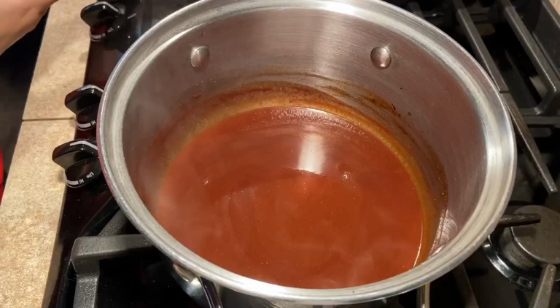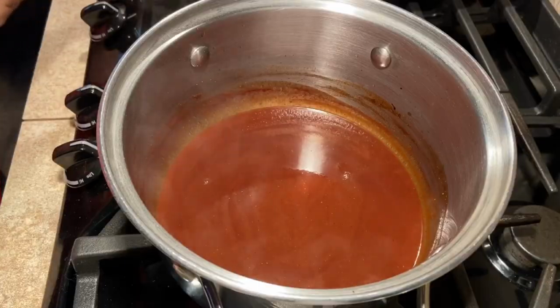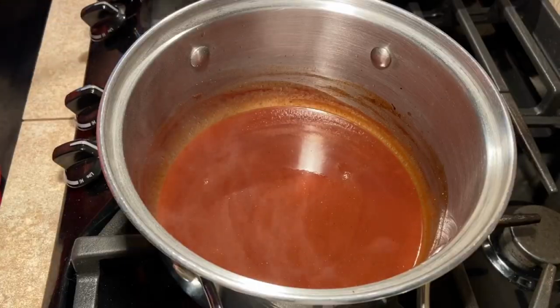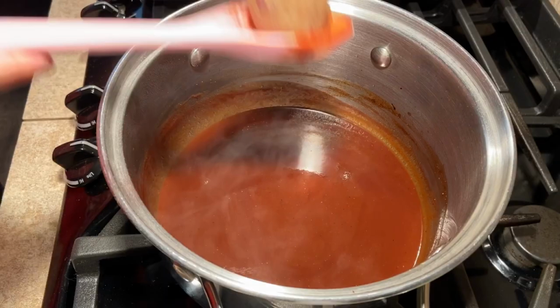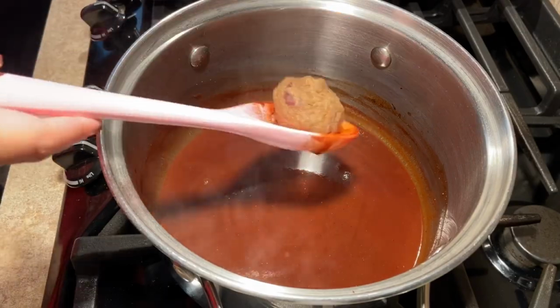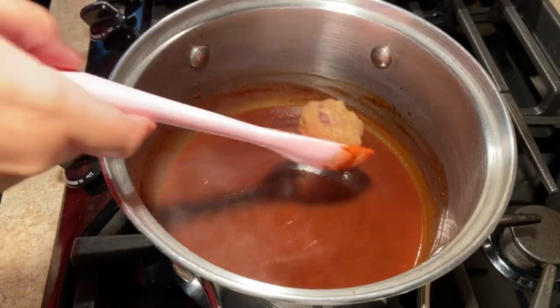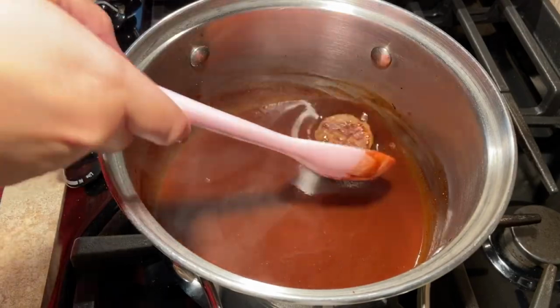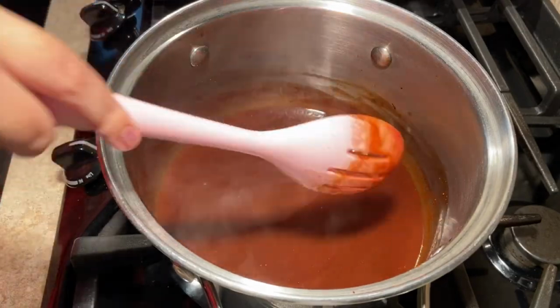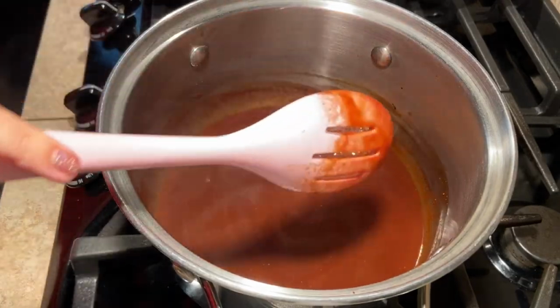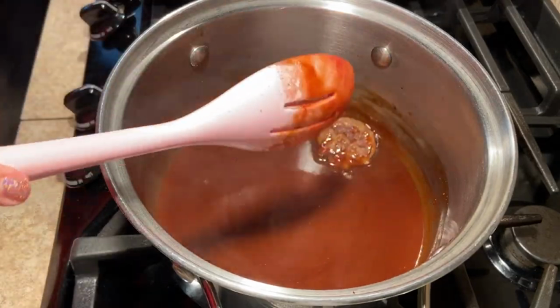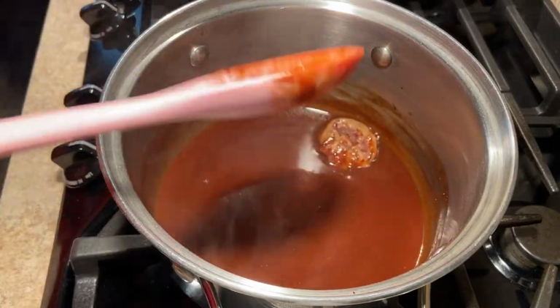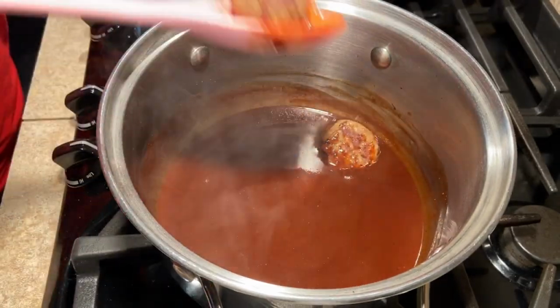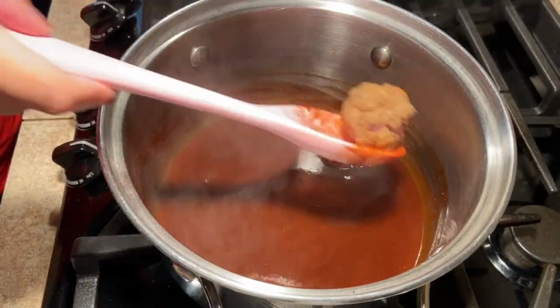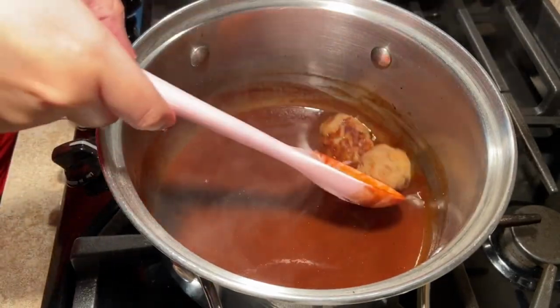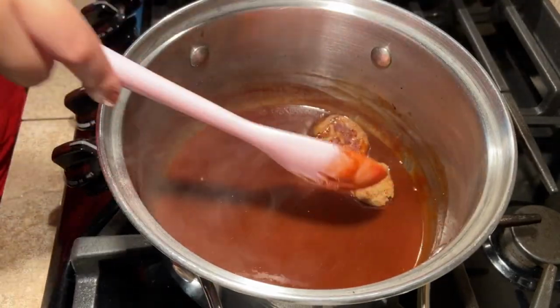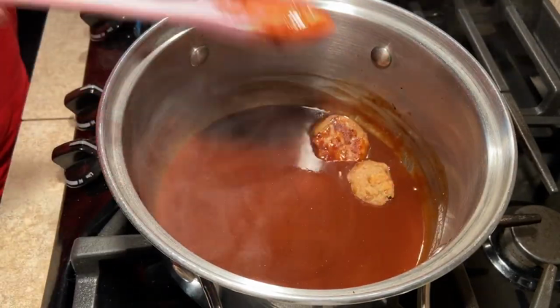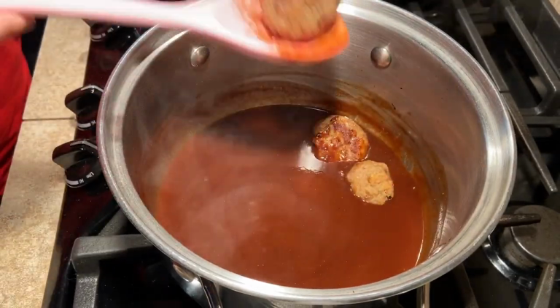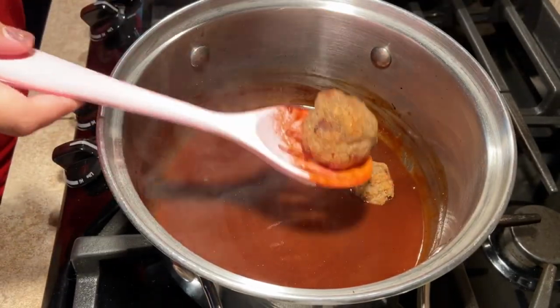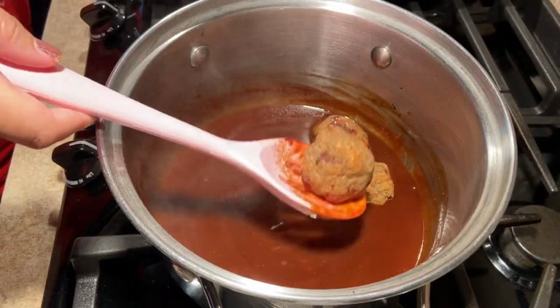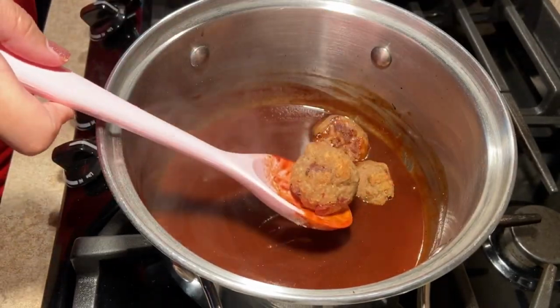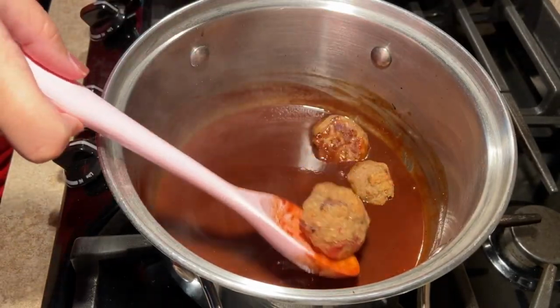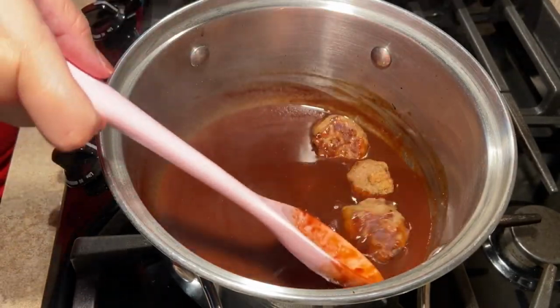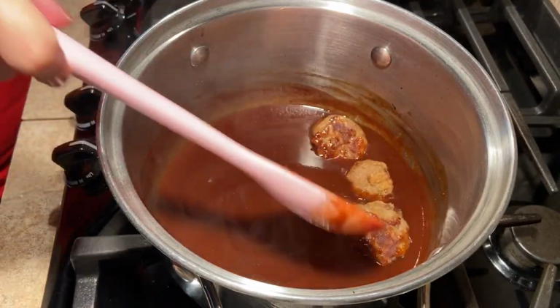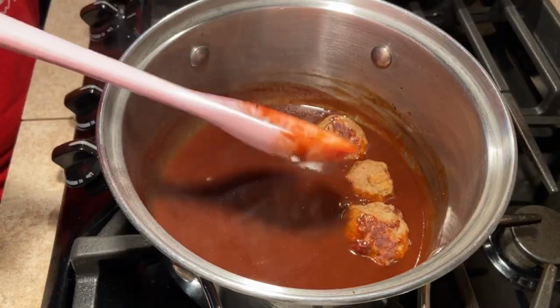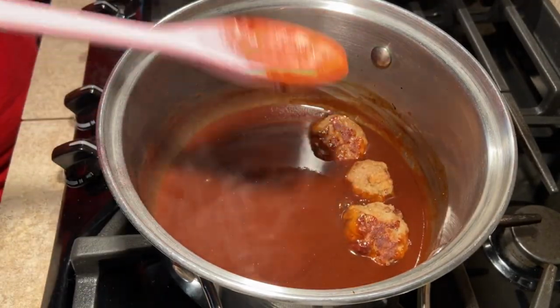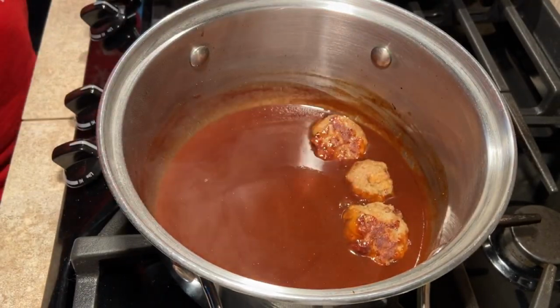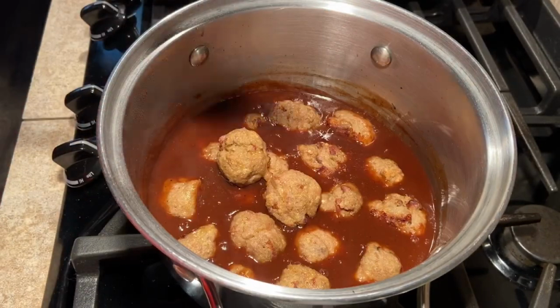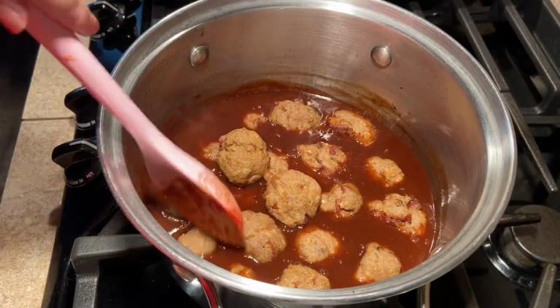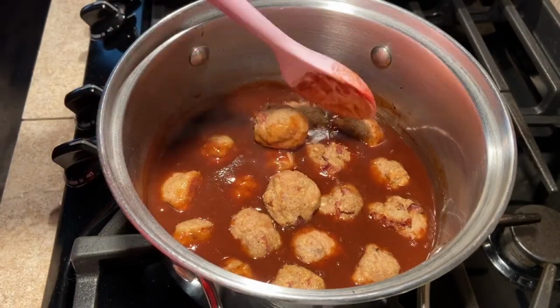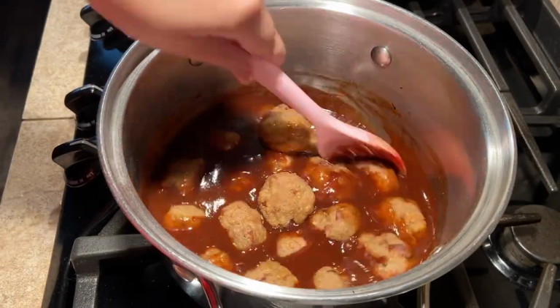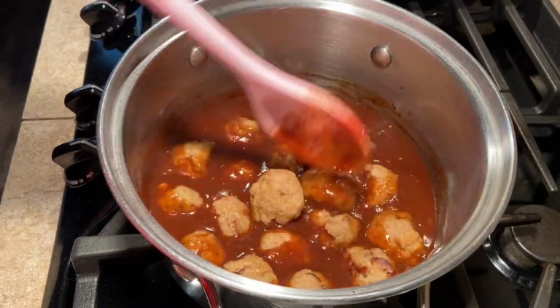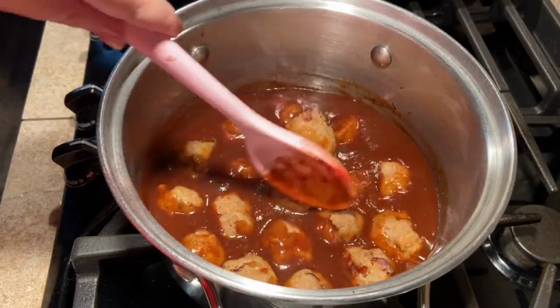Once your sauce is thickened, remove from heat and add the meatballs, stirring and turning until they're completely covered.